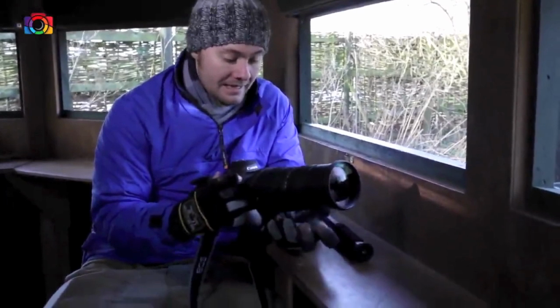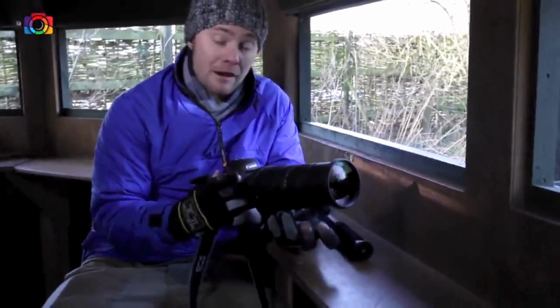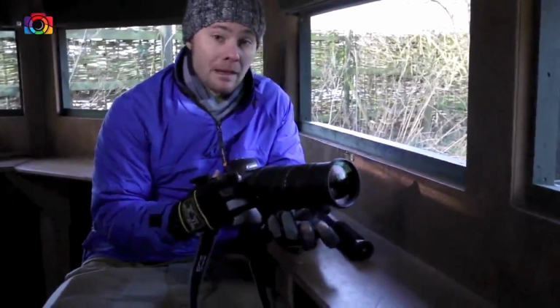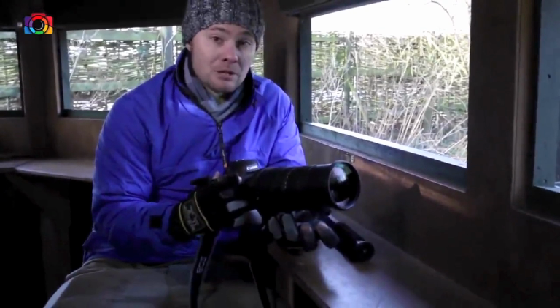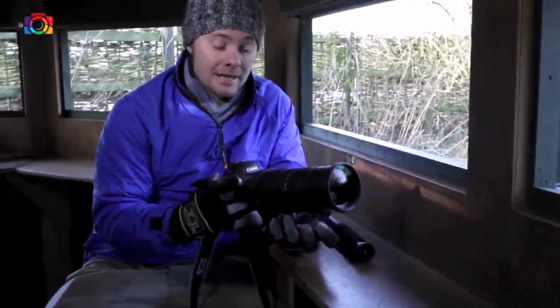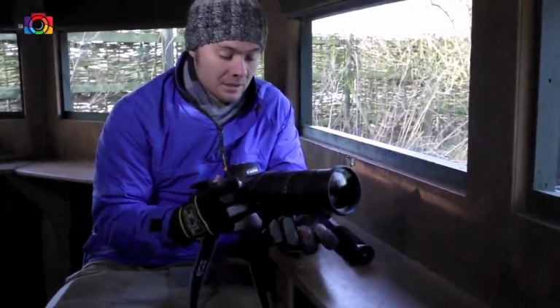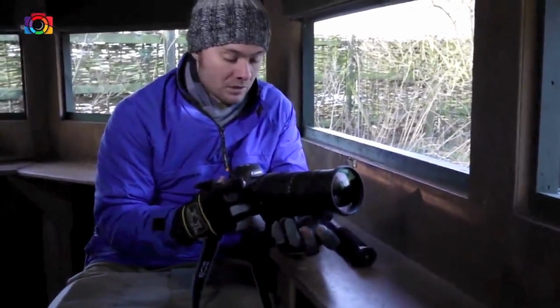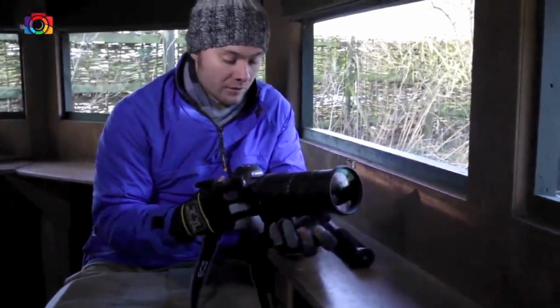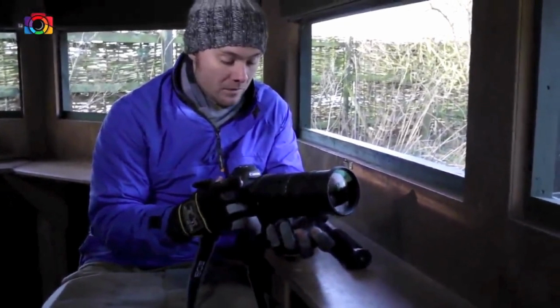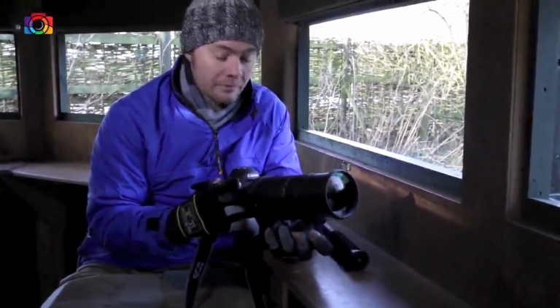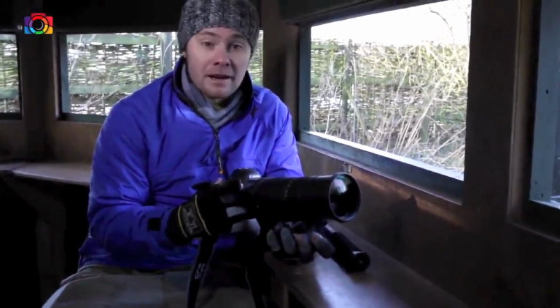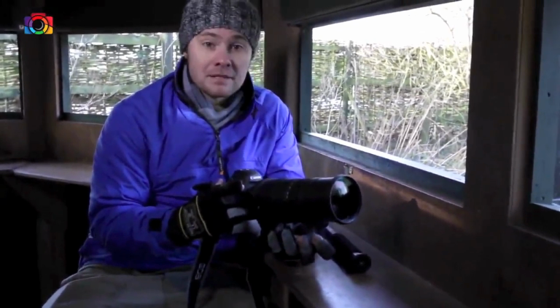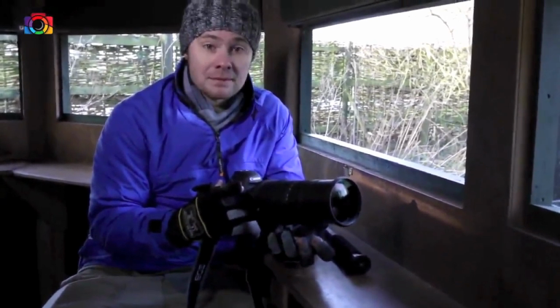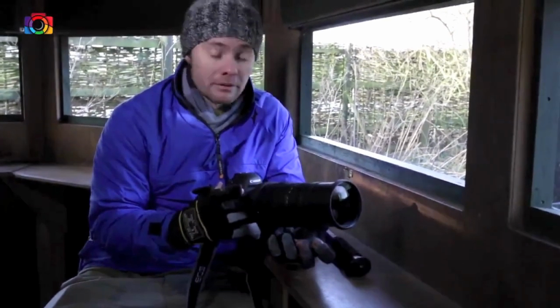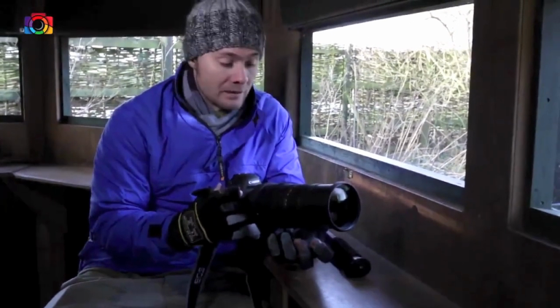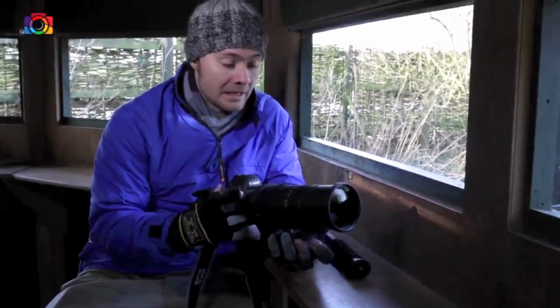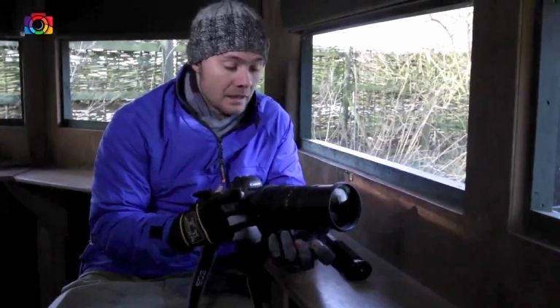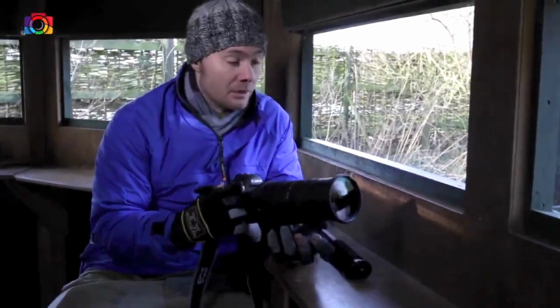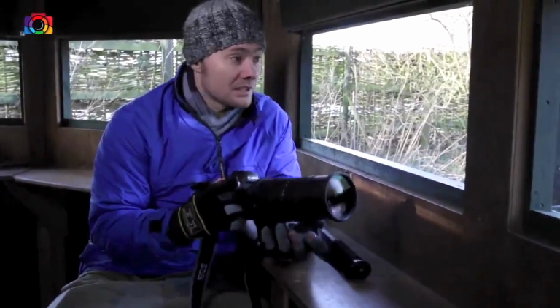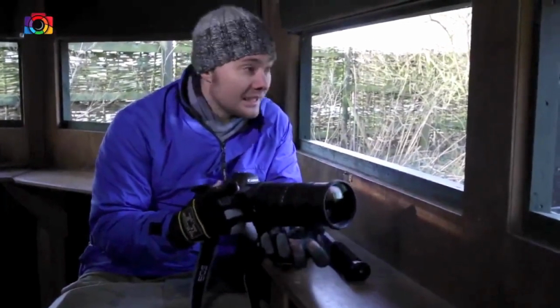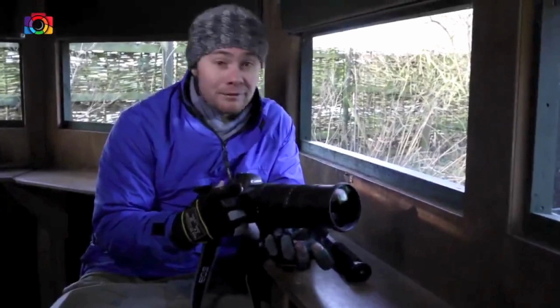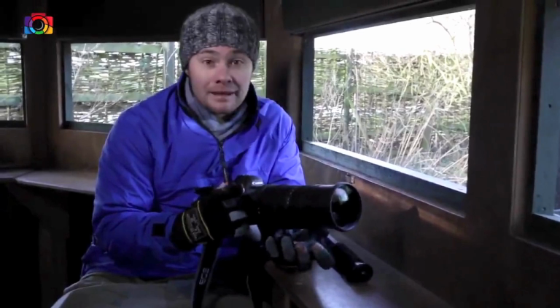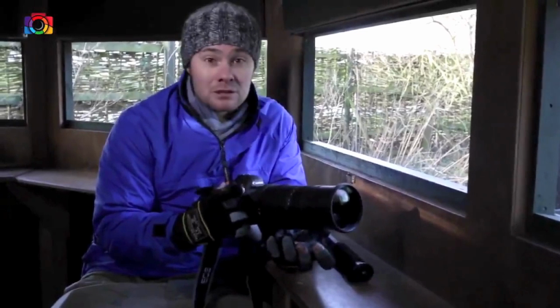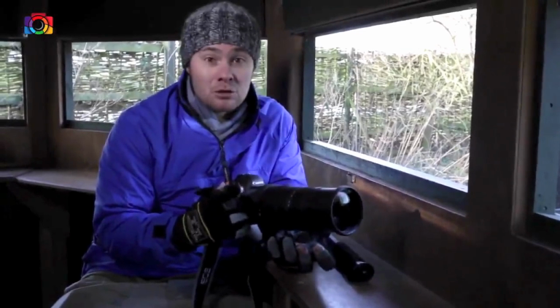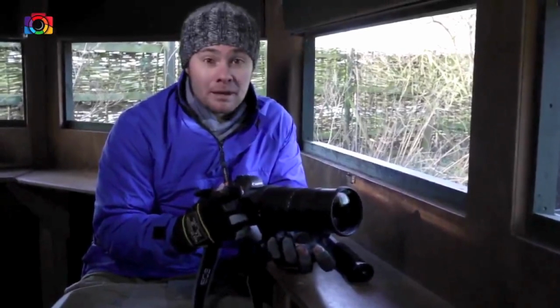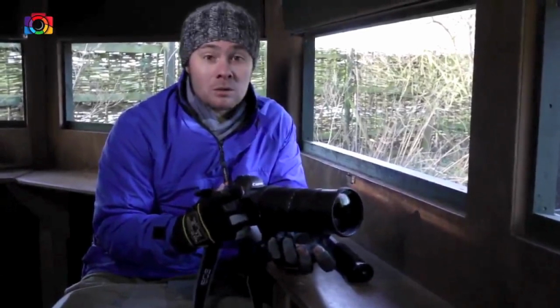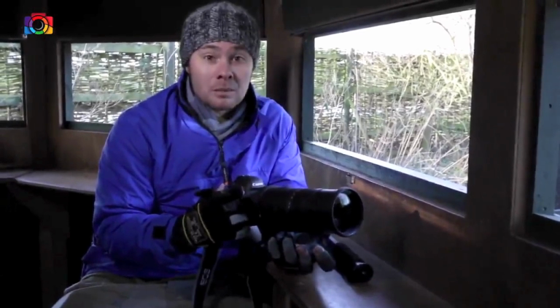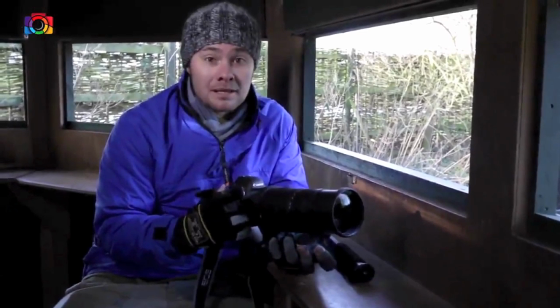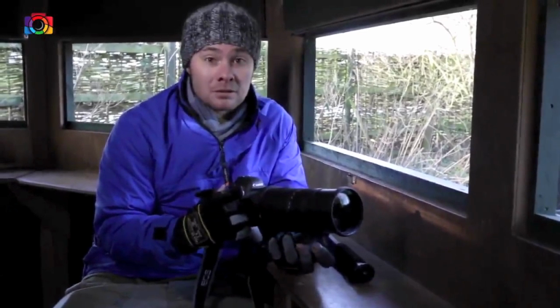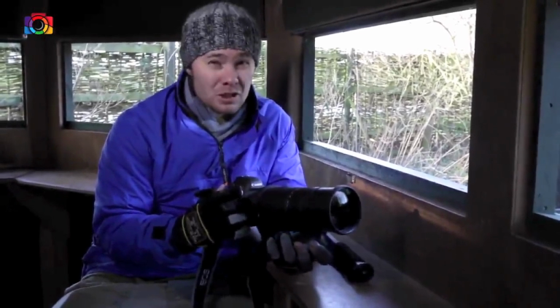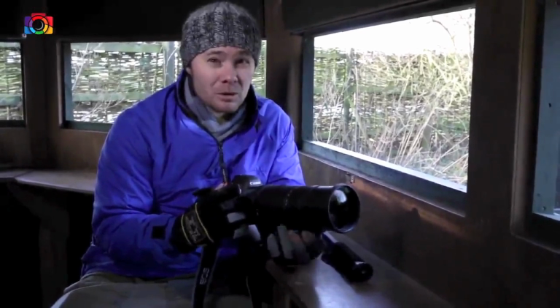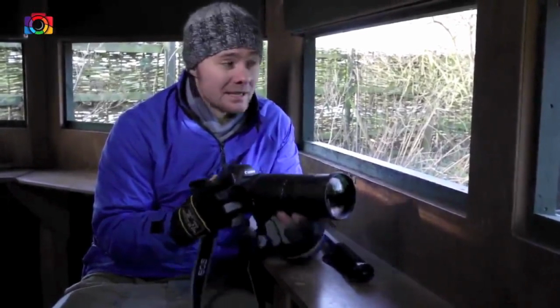It's a variable aperture lens — it goes from f/5 to 6.3. But if light levels do drop, I can always up the ISO, so it should be alright.